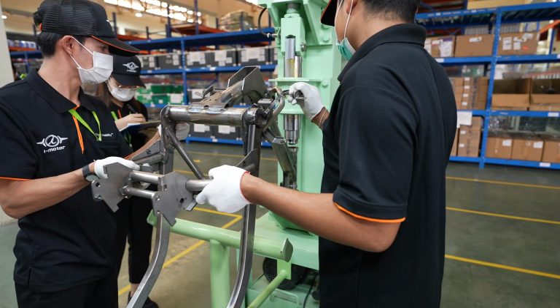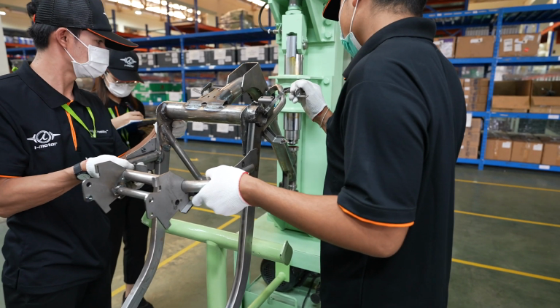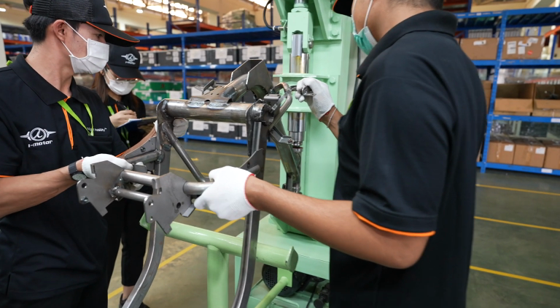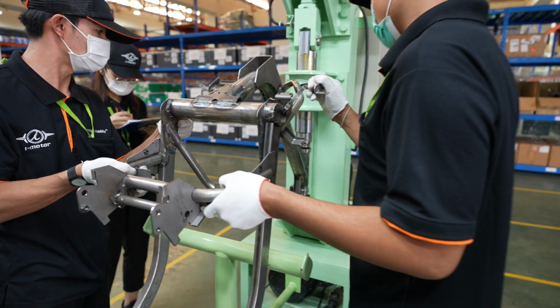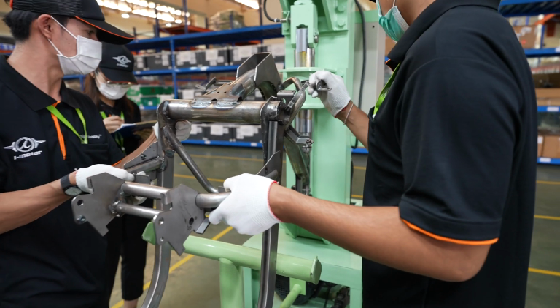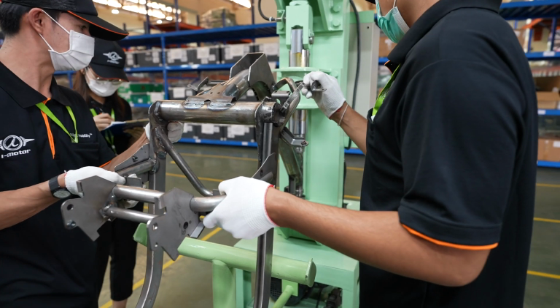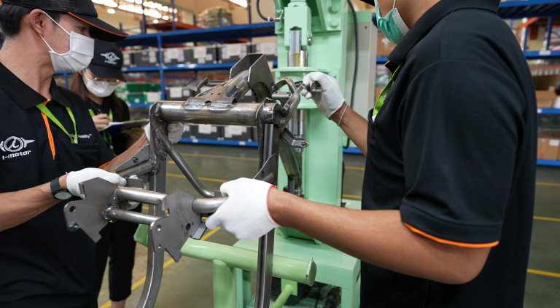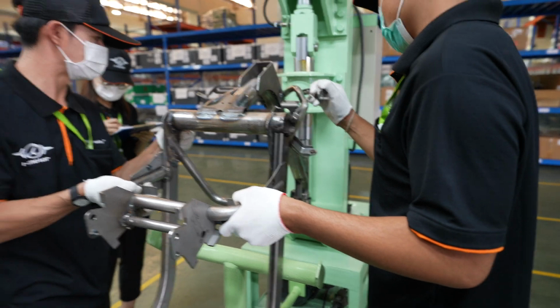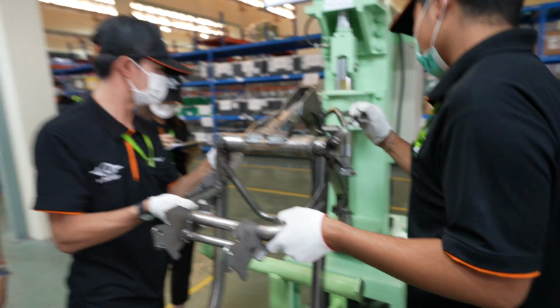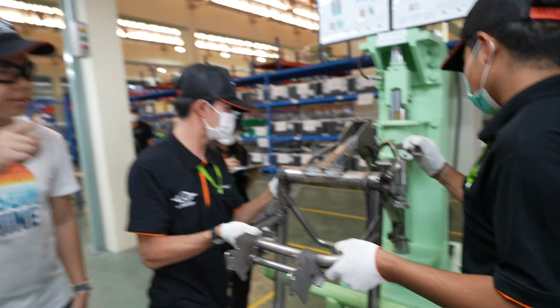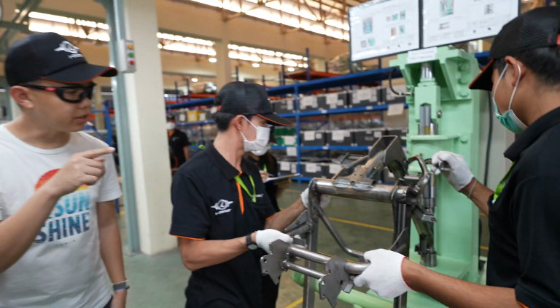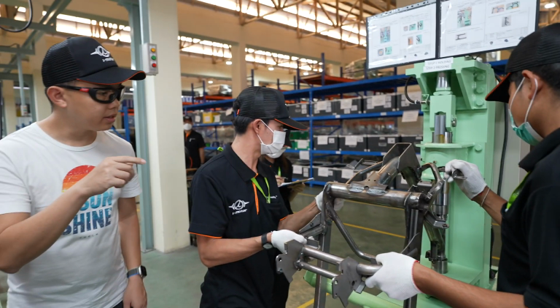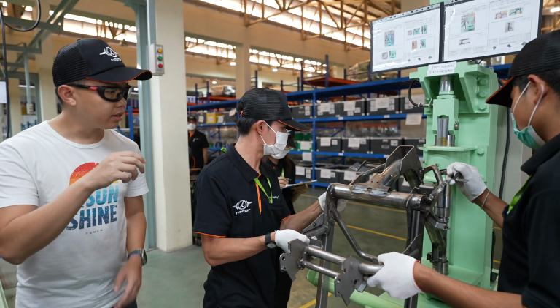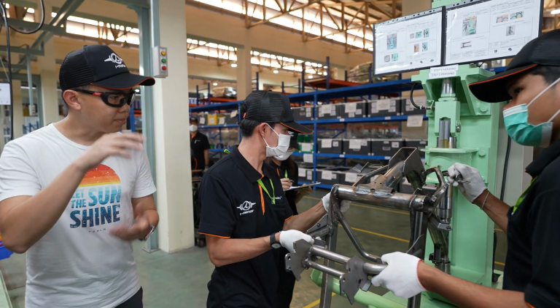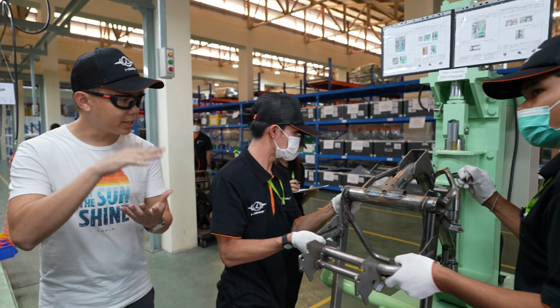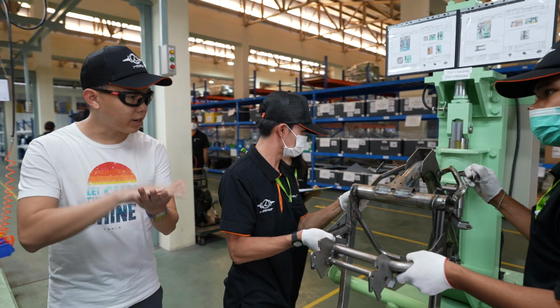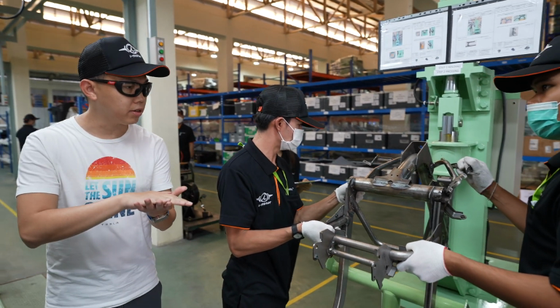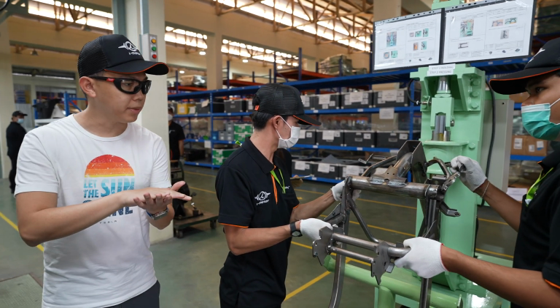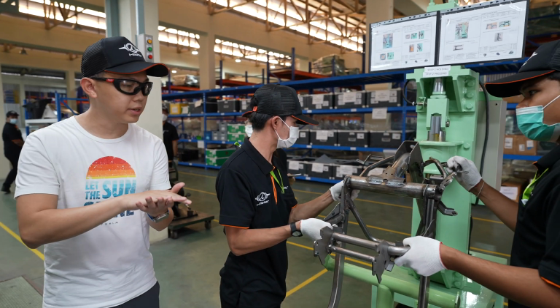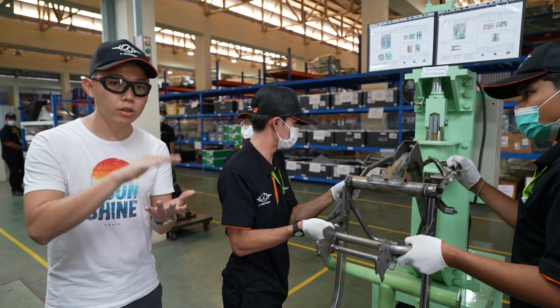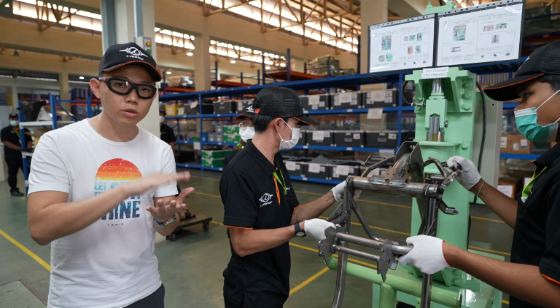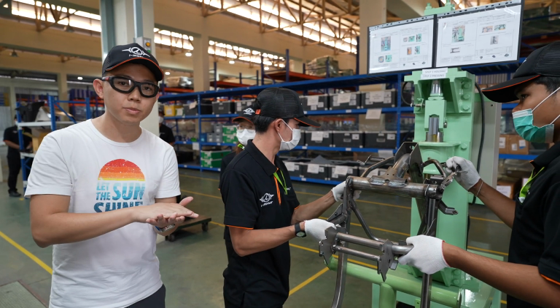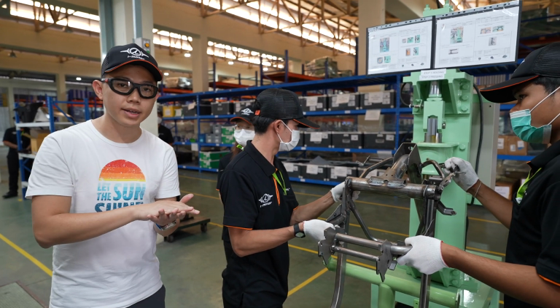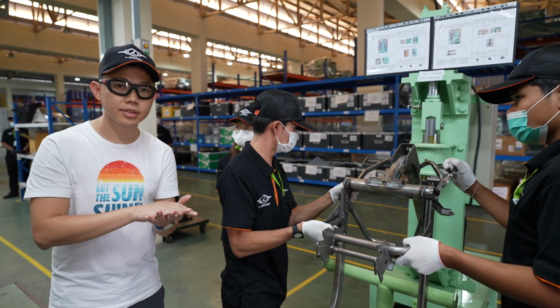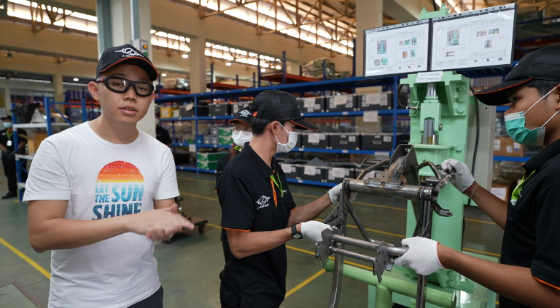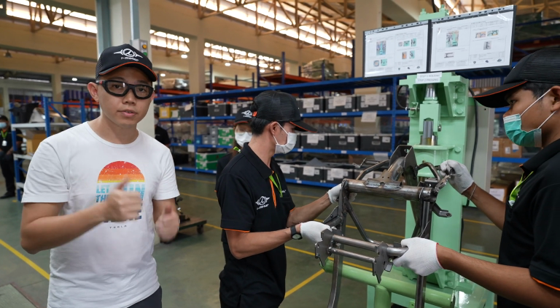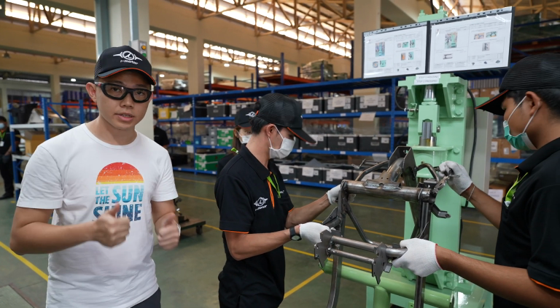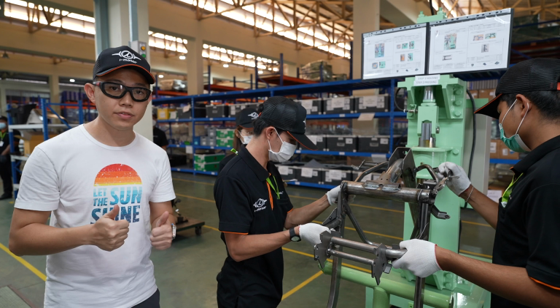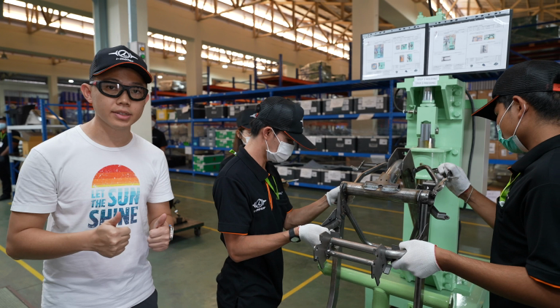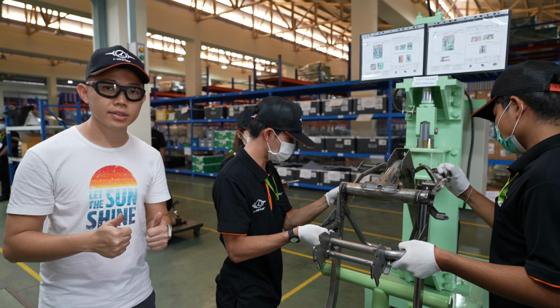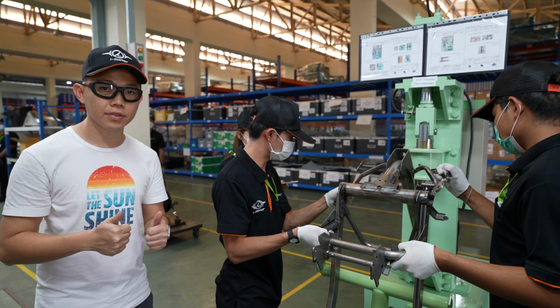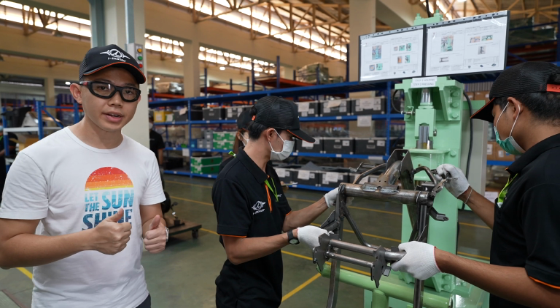This machine, same as the earlier machine, applies pressure to make sure that there are no loose parts and for the safety of the rider.